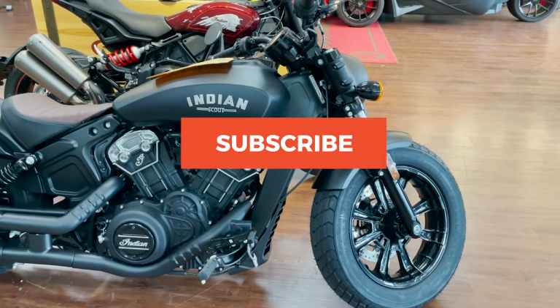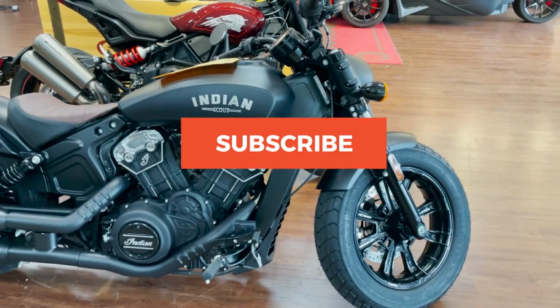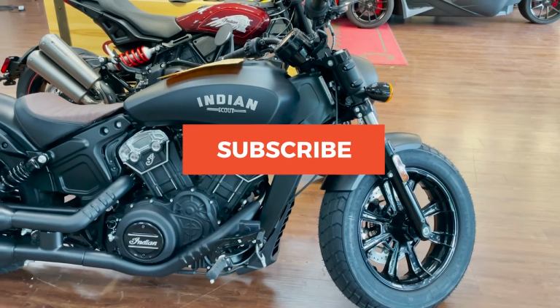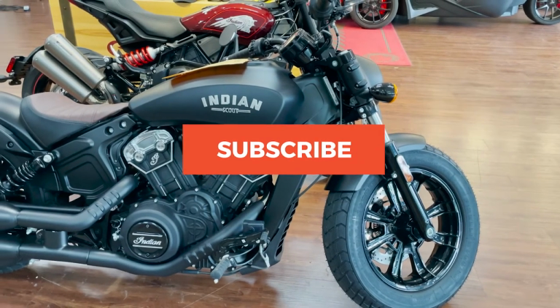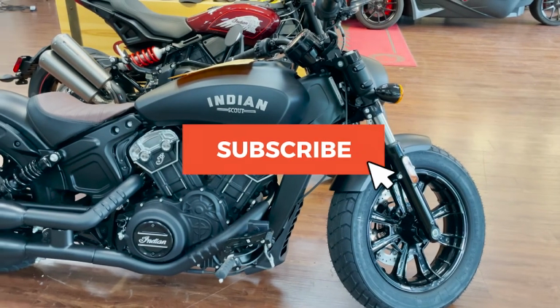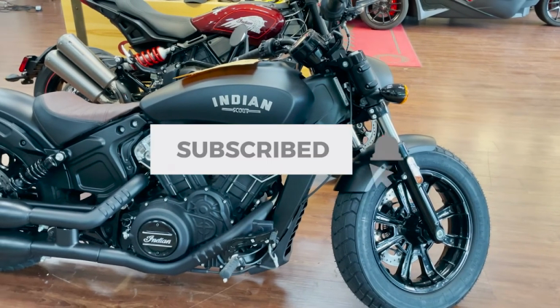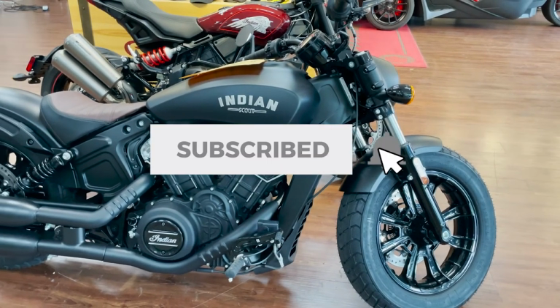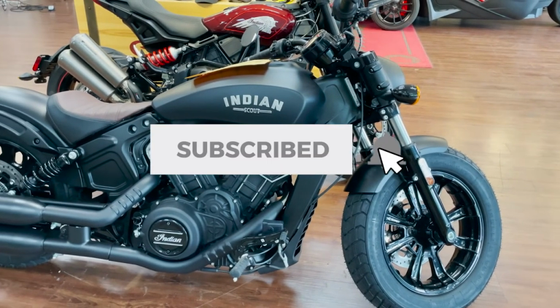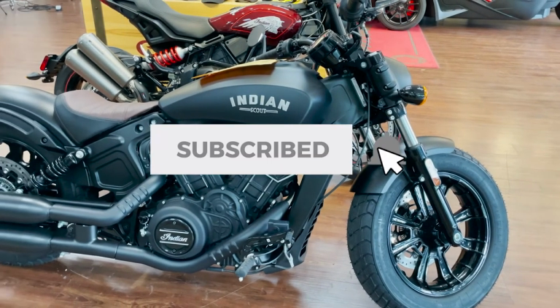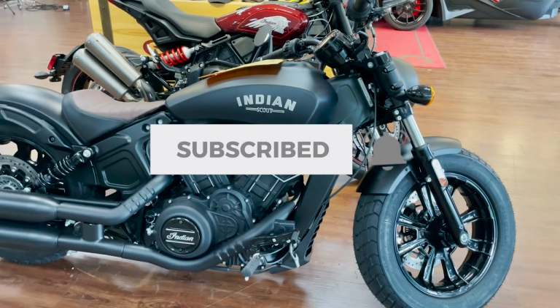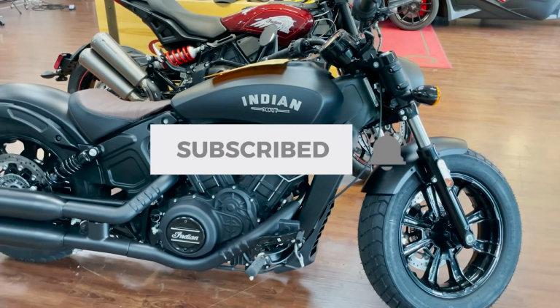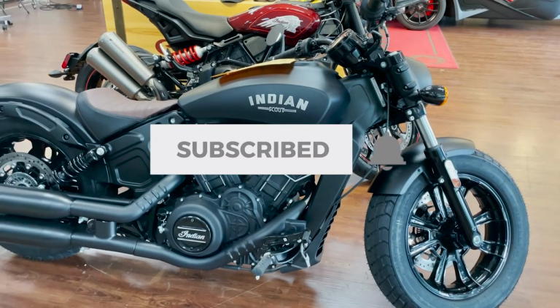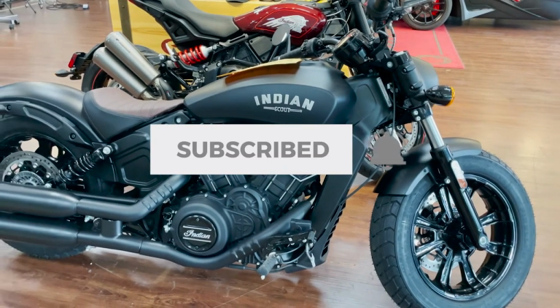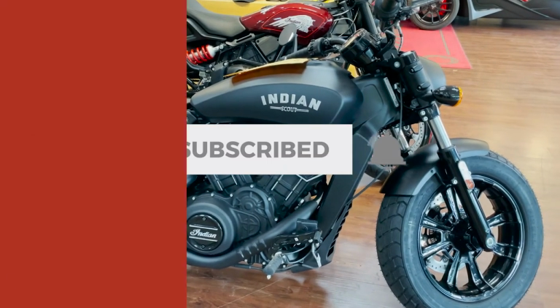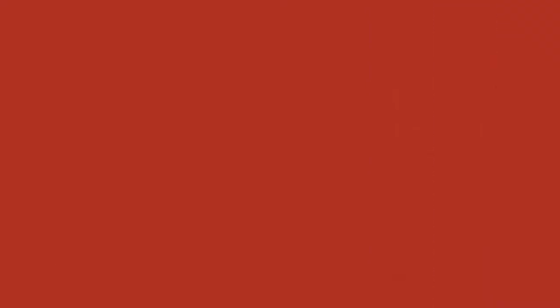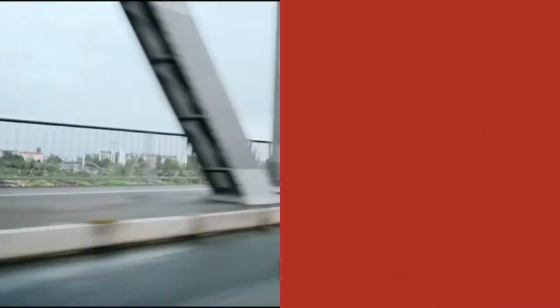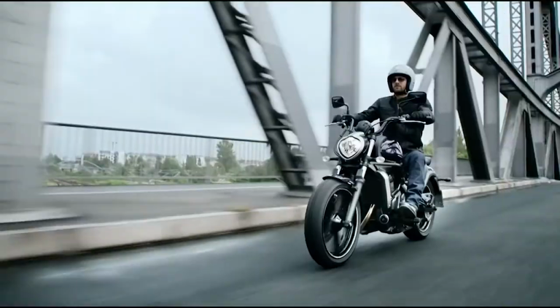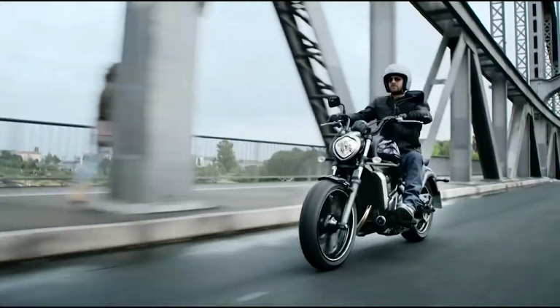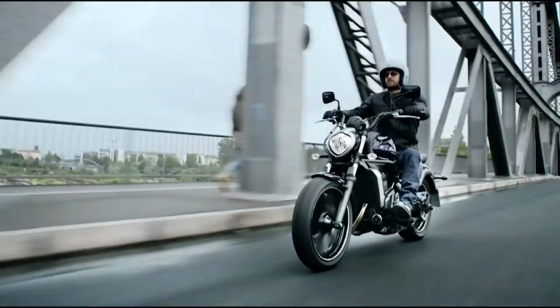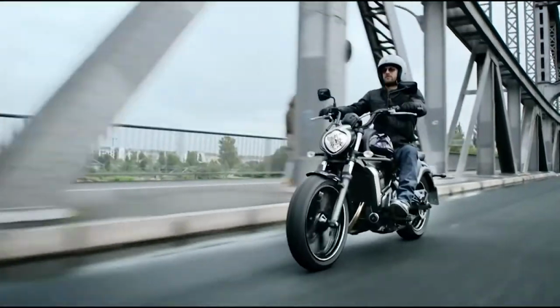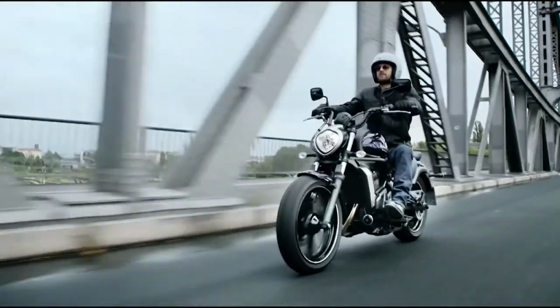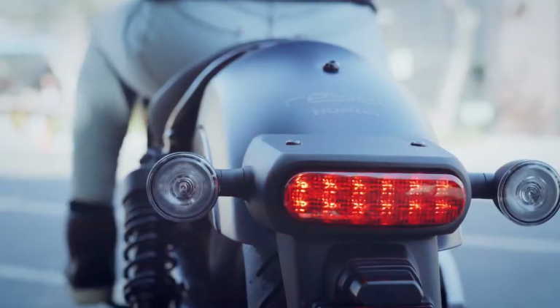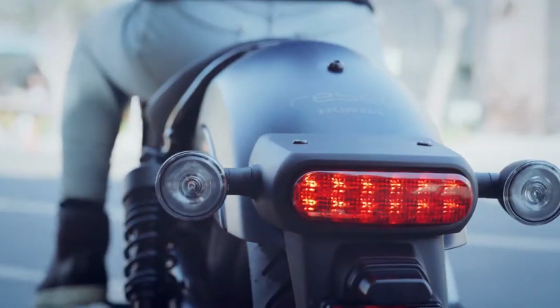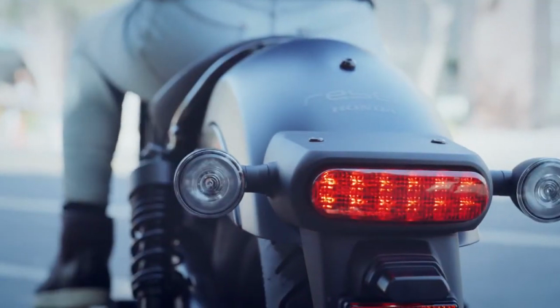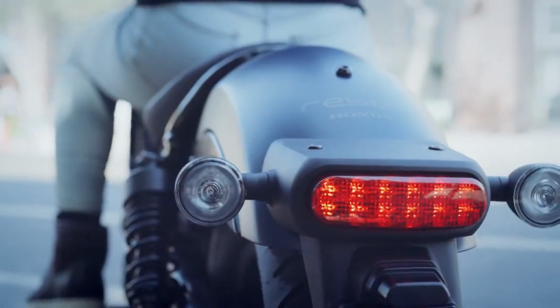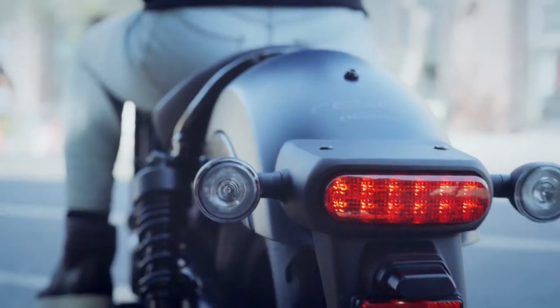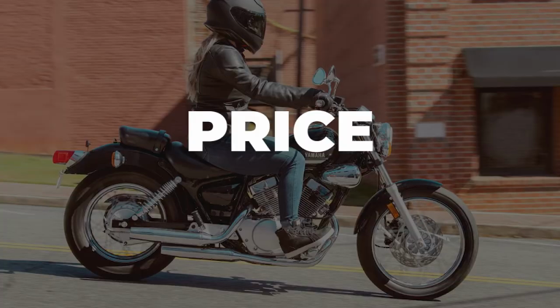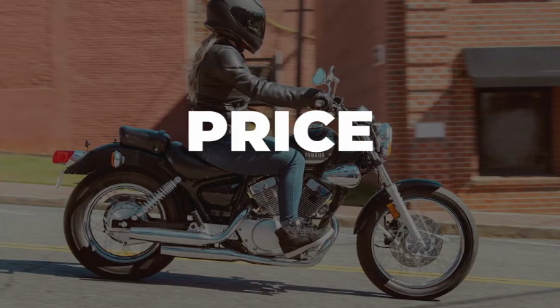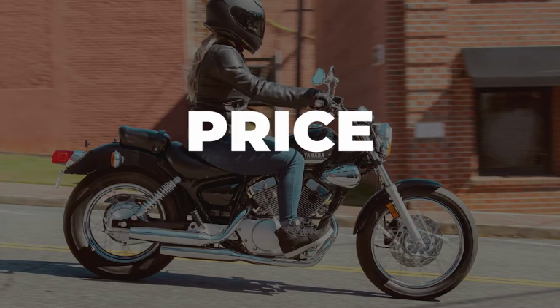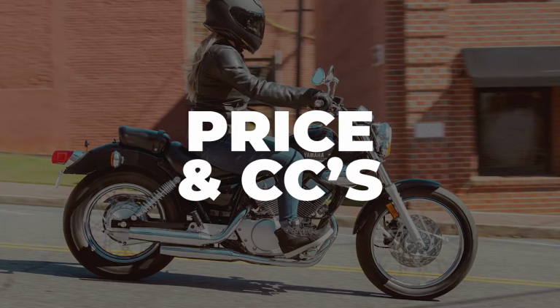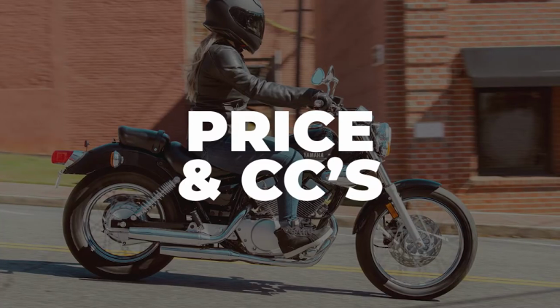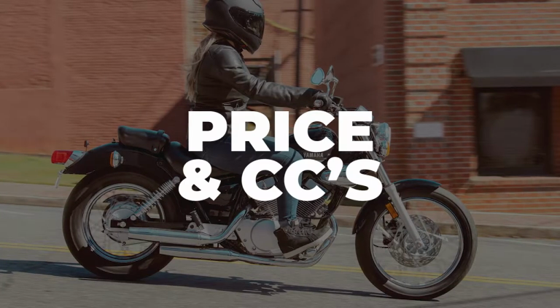For more like this, be sure to subscribe. So I'm going to list these four motorcycles in order of price and cc's.